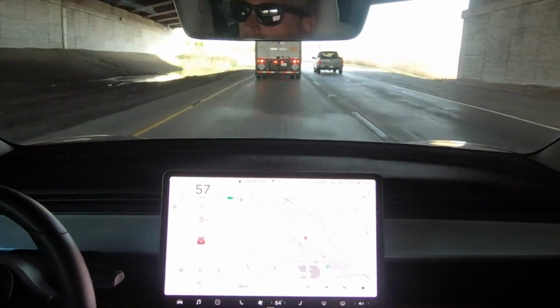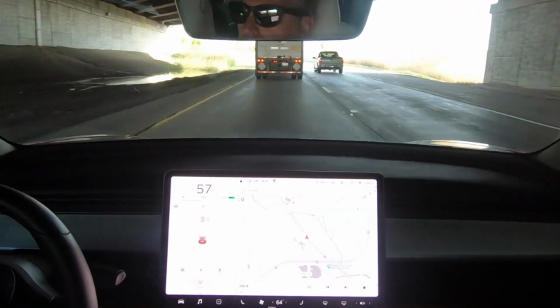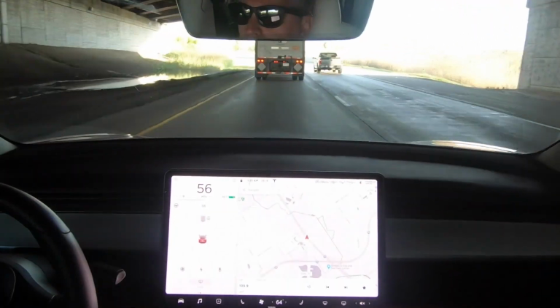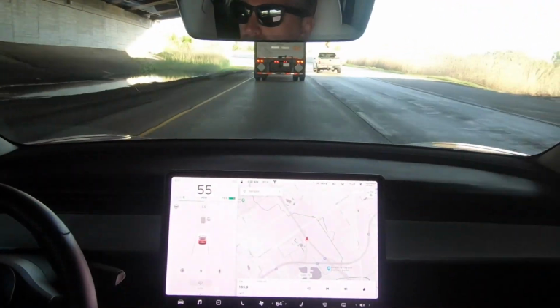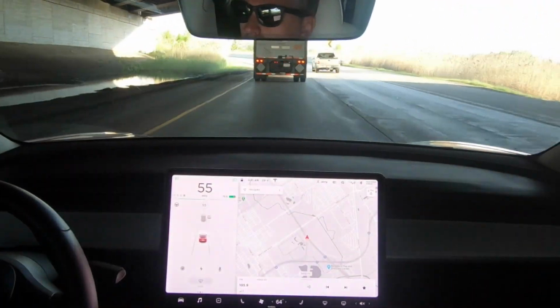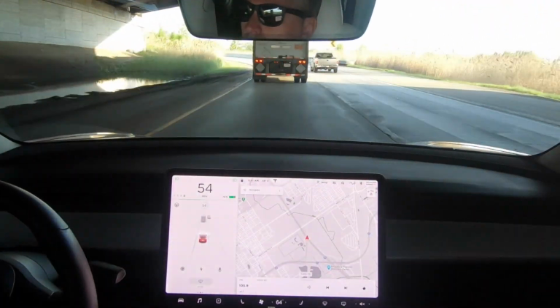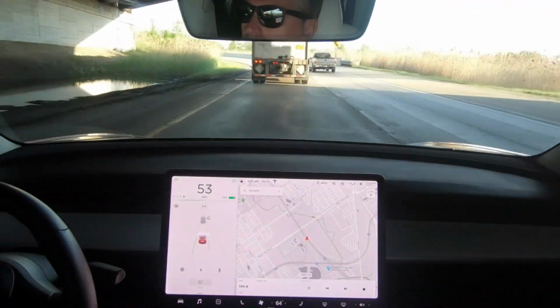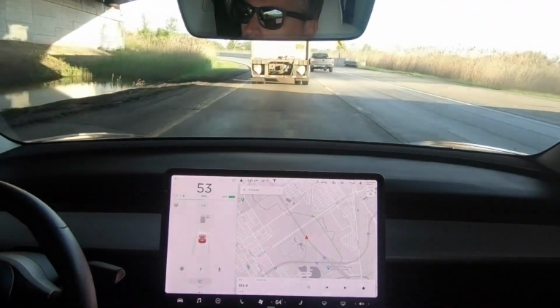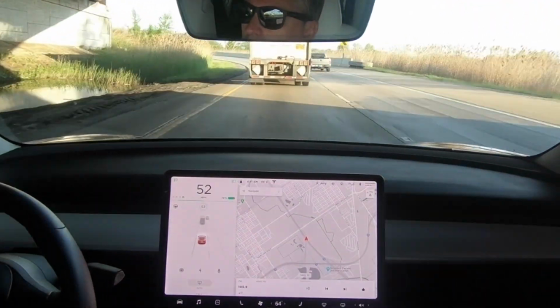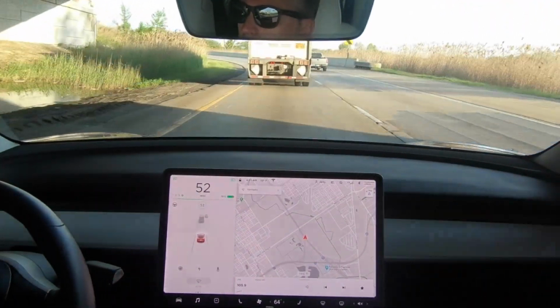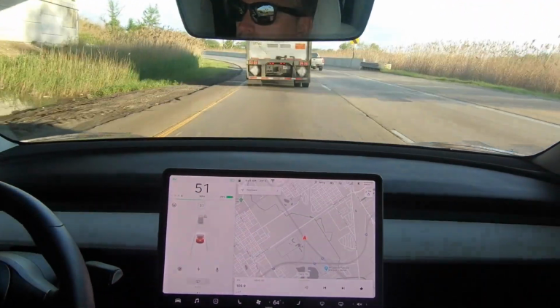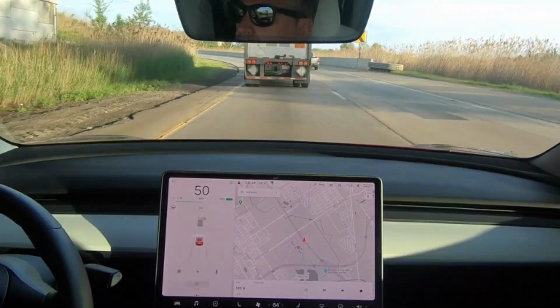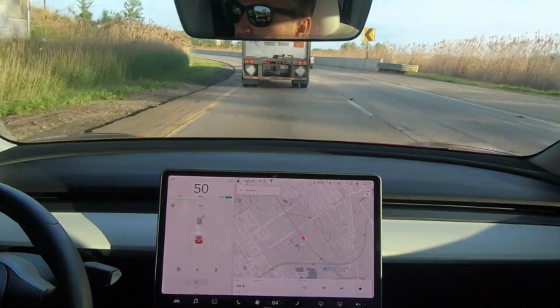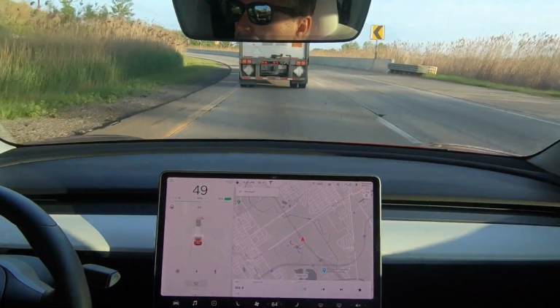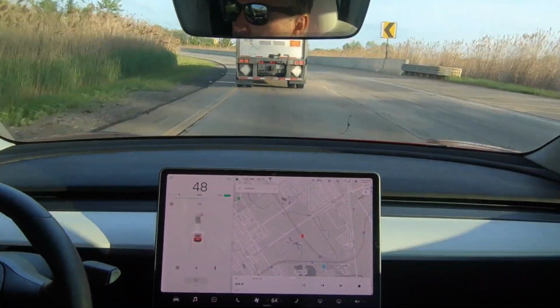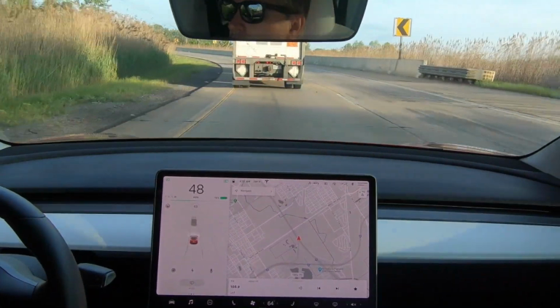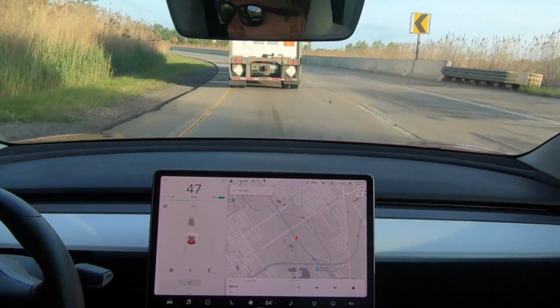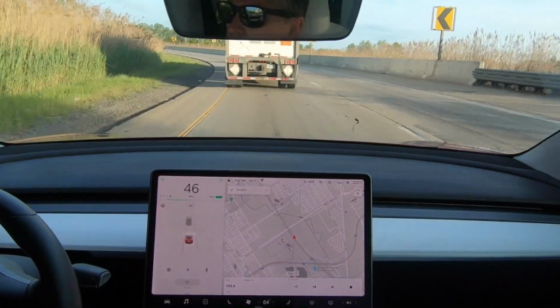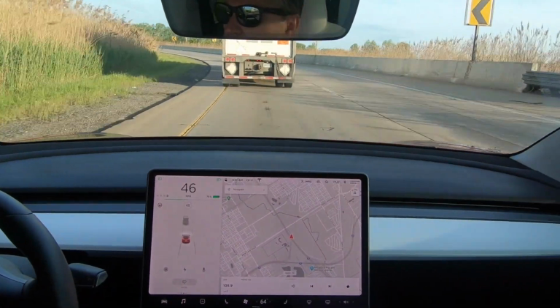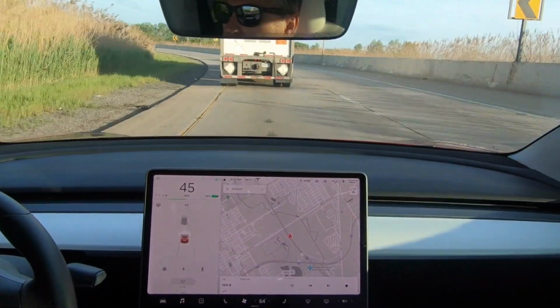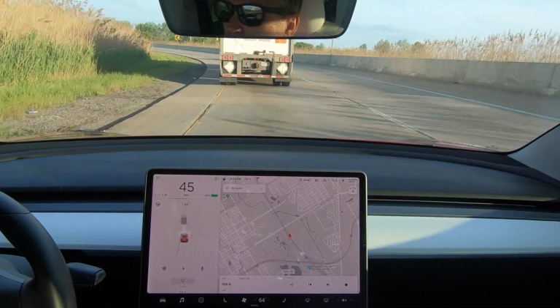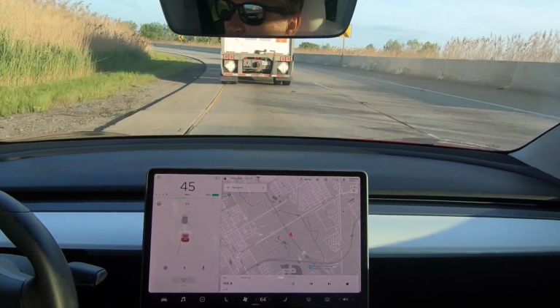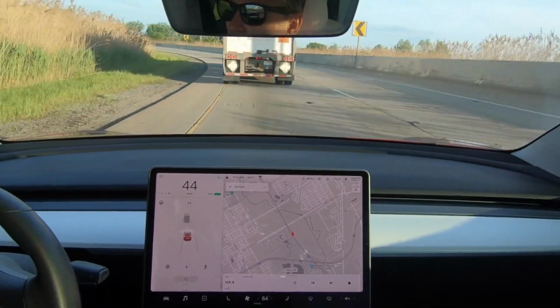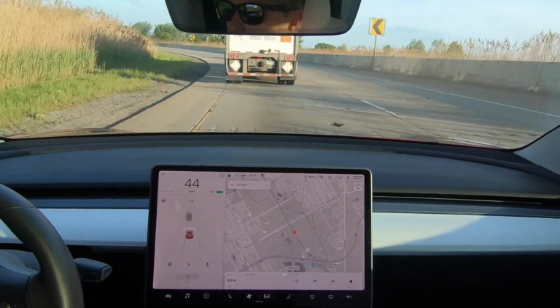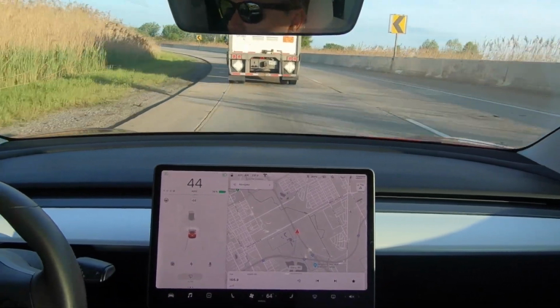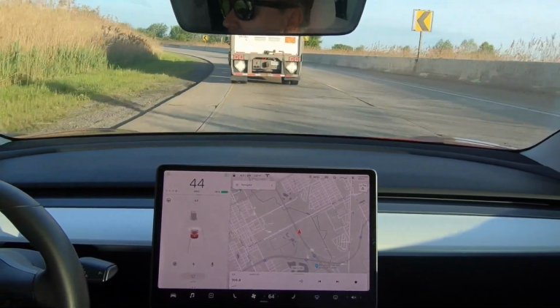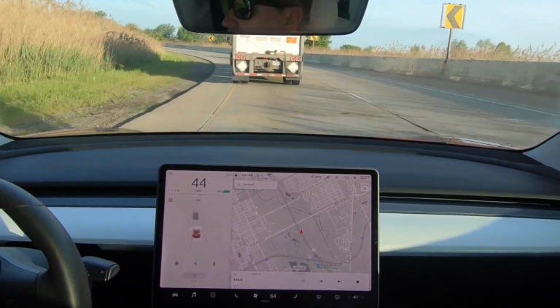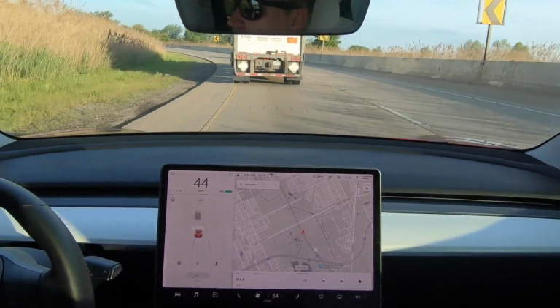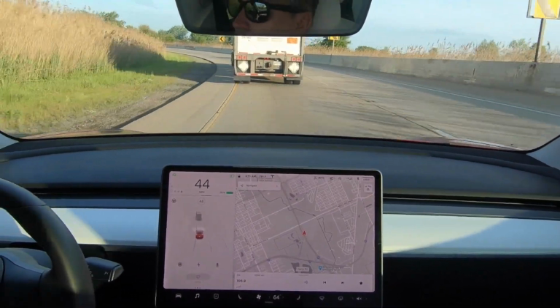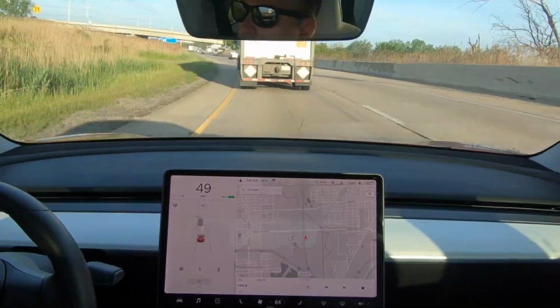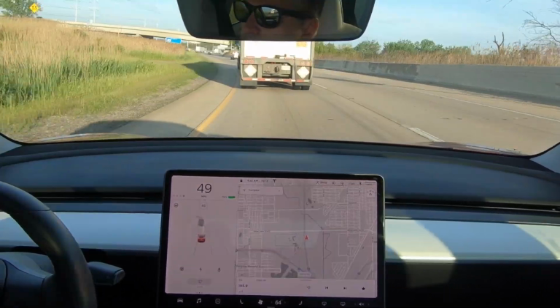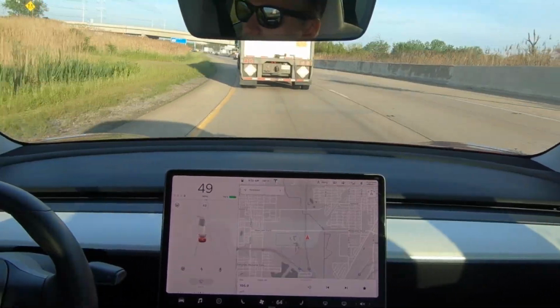Big truck, big truck, big truck — make a slow turn.